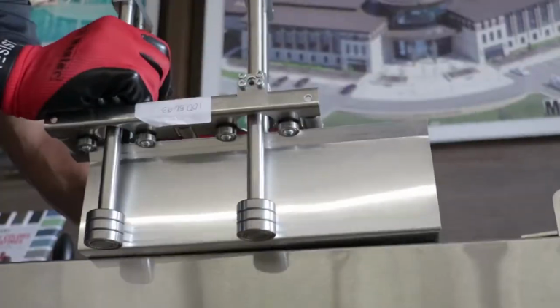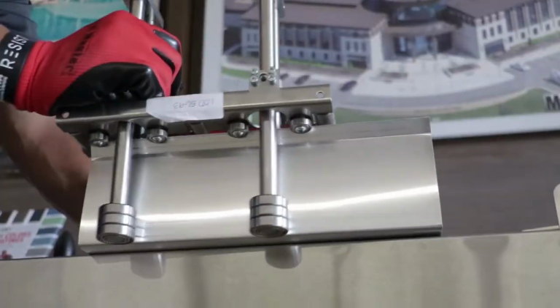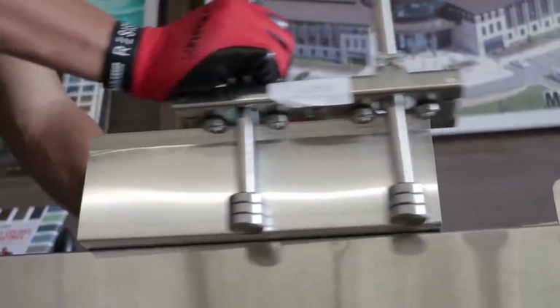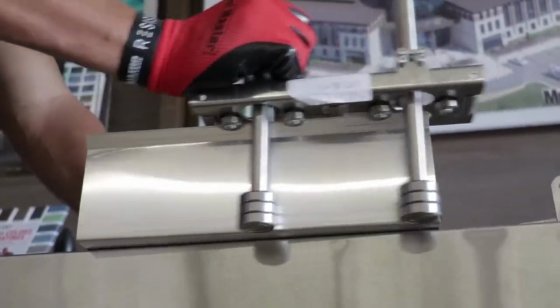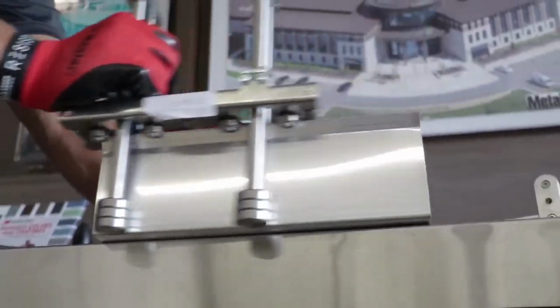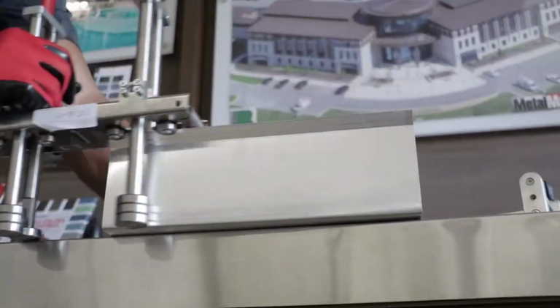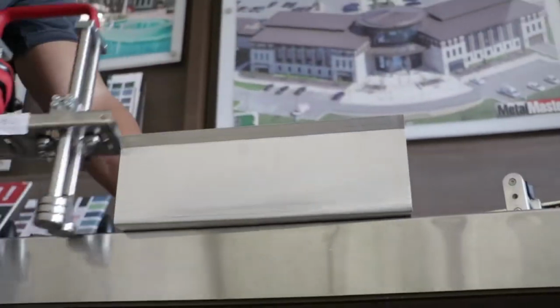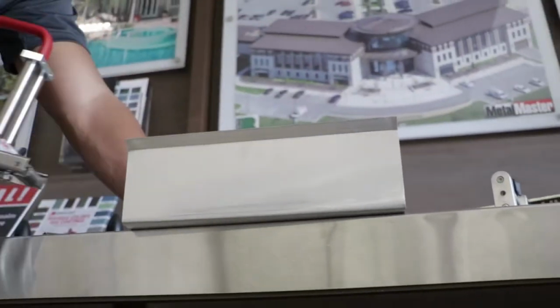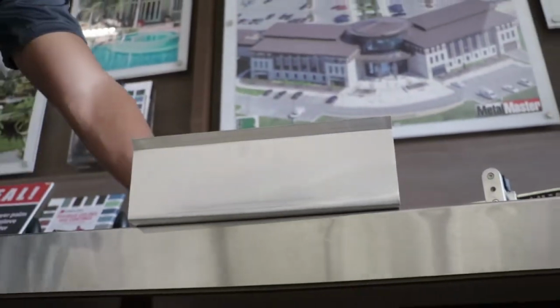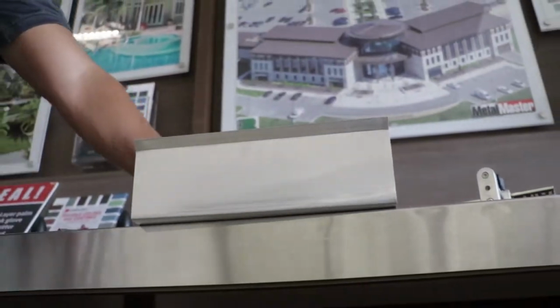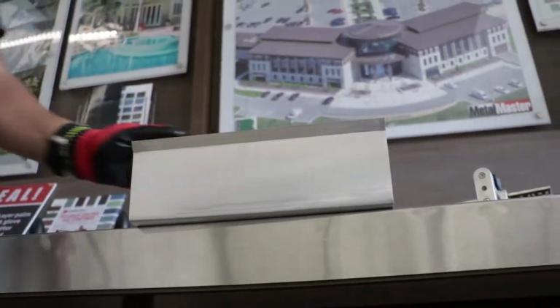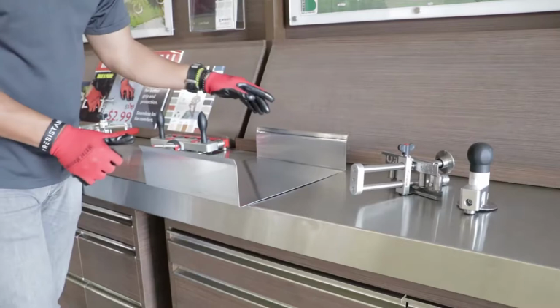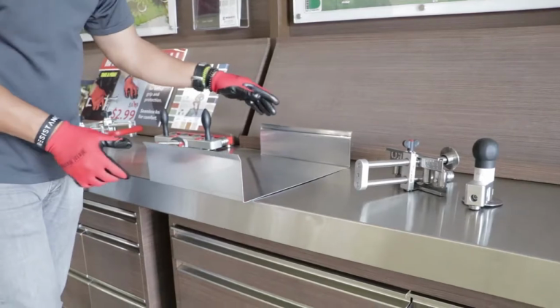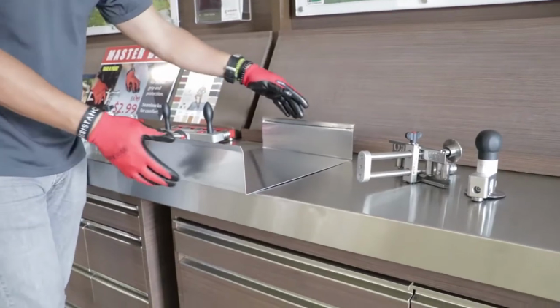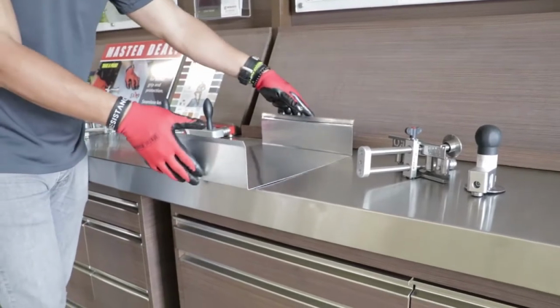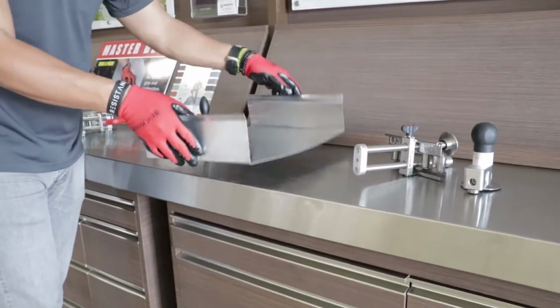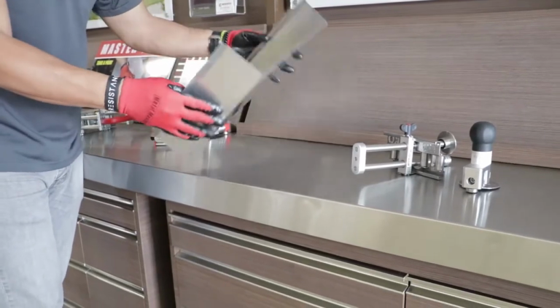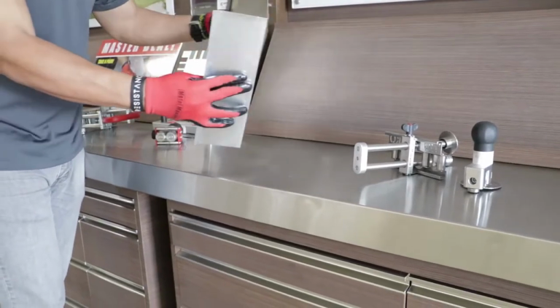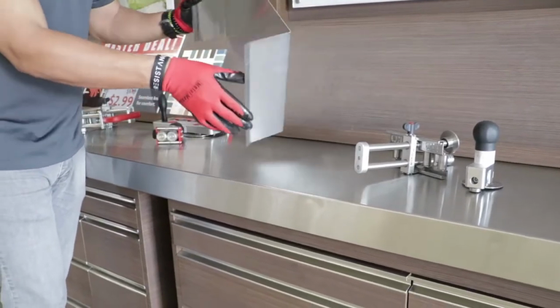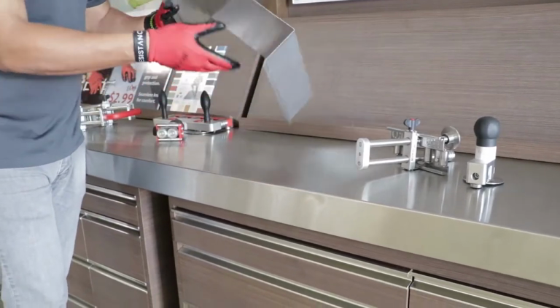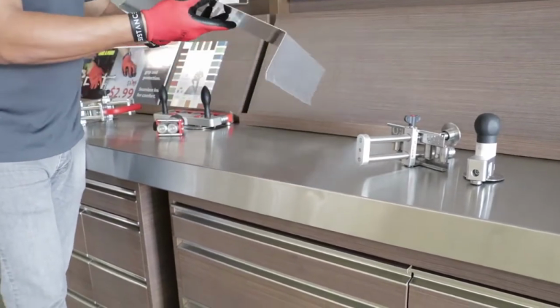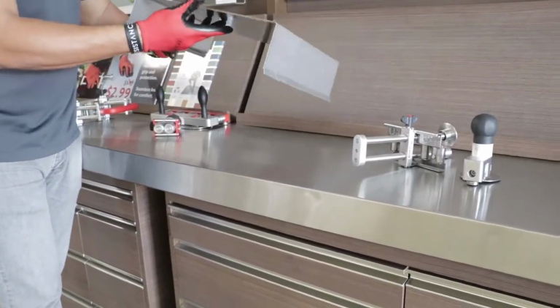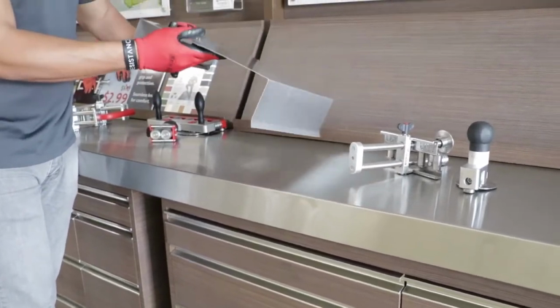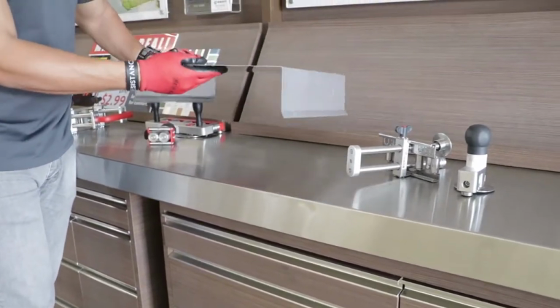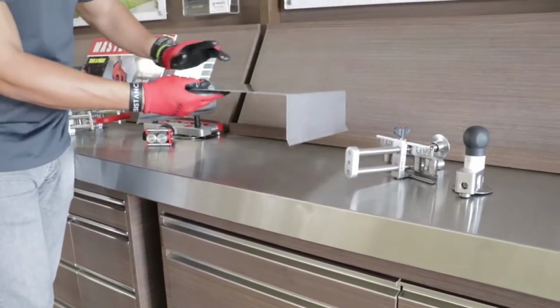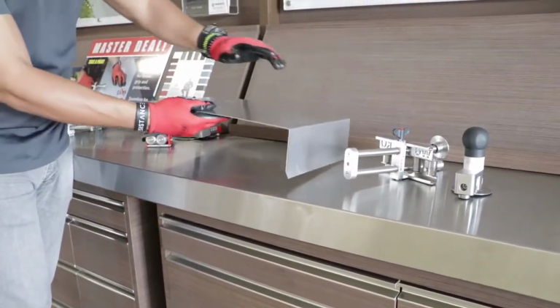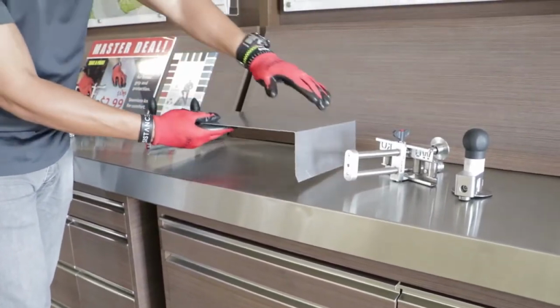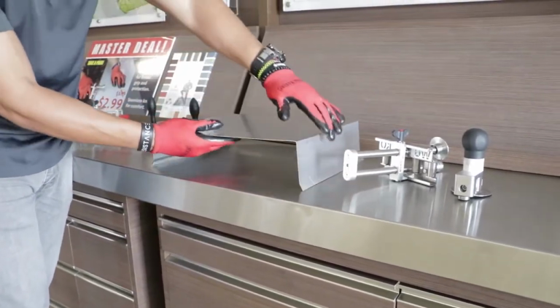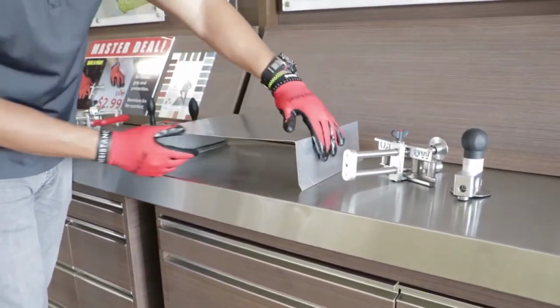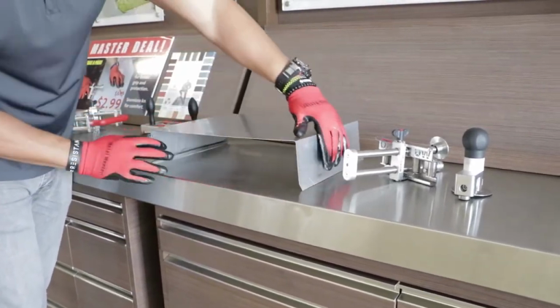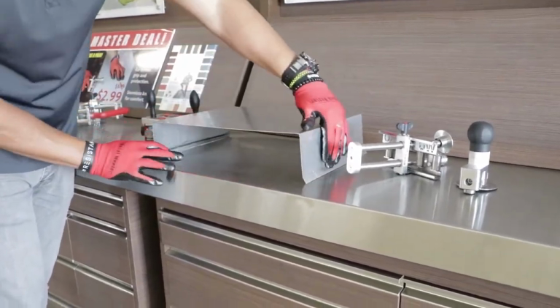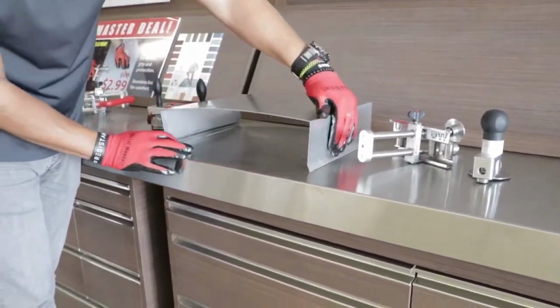Again, the height depends on your project specifications. And your coping cap is complete!